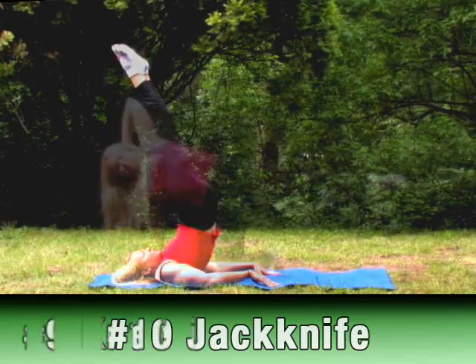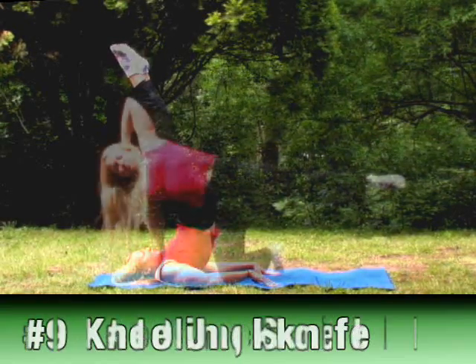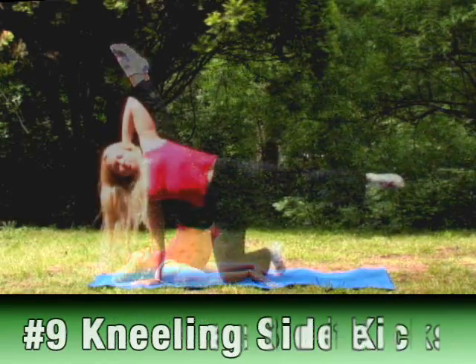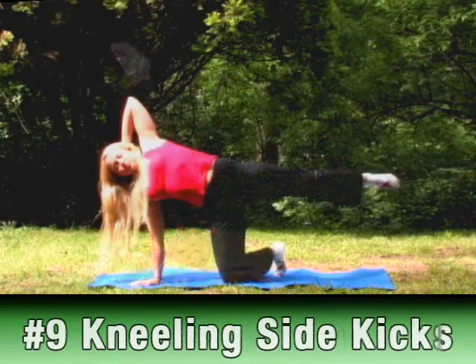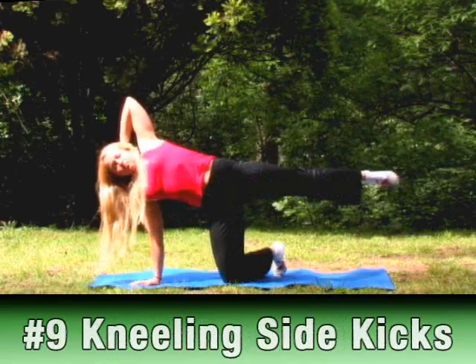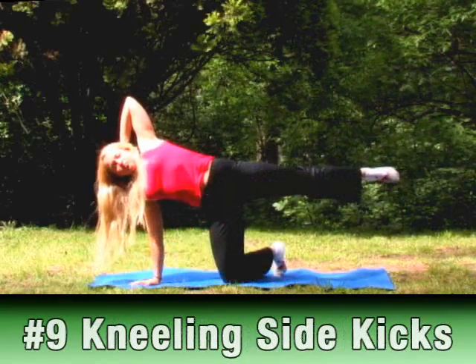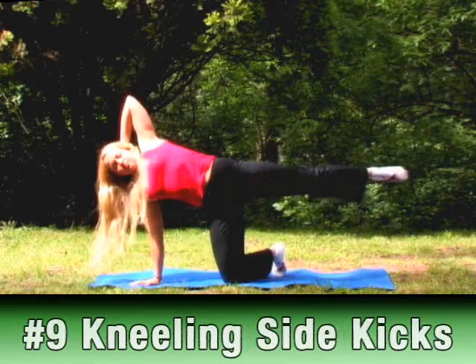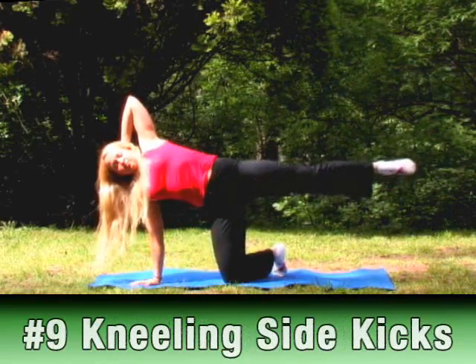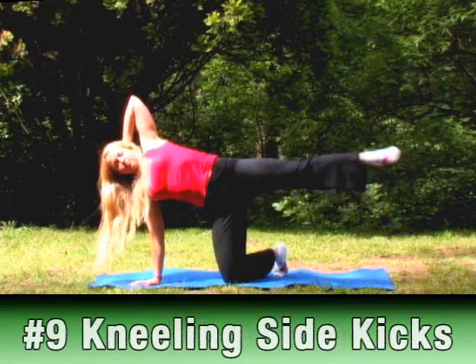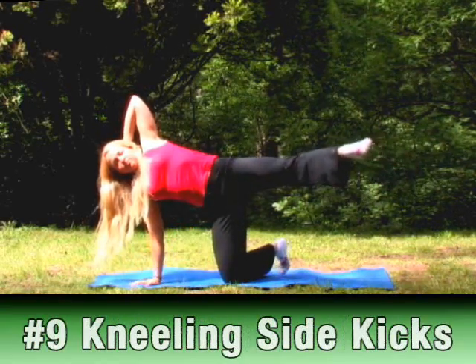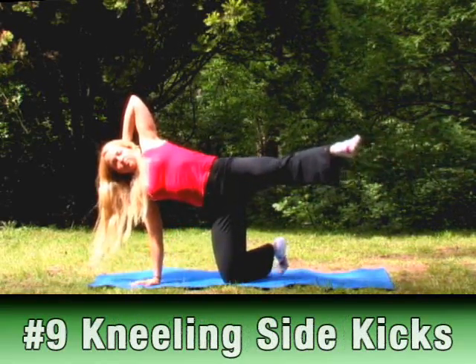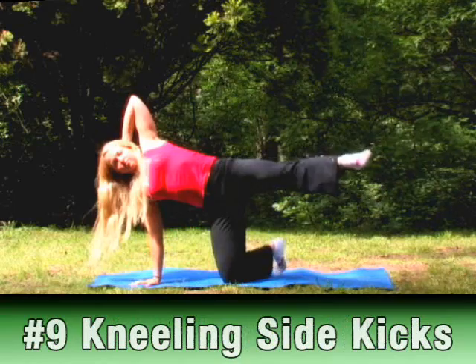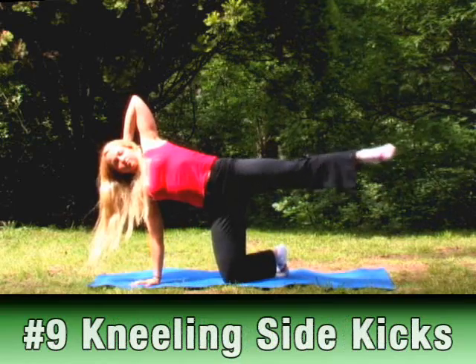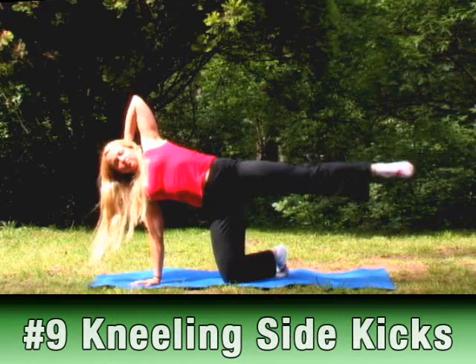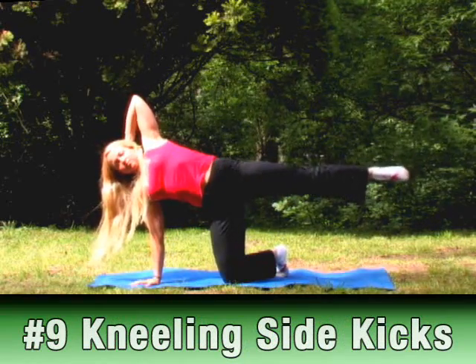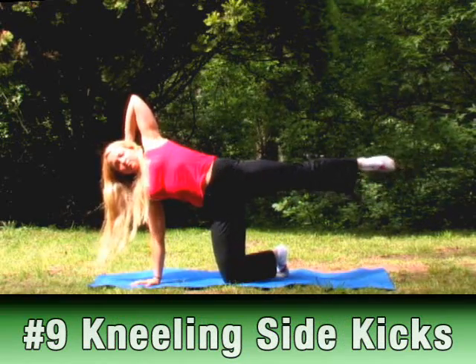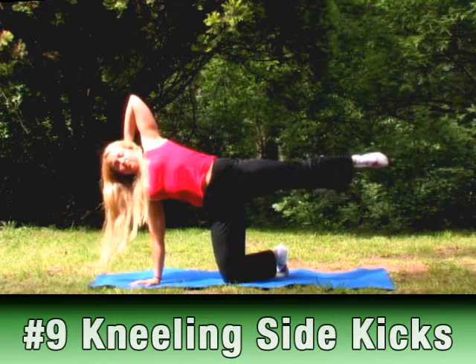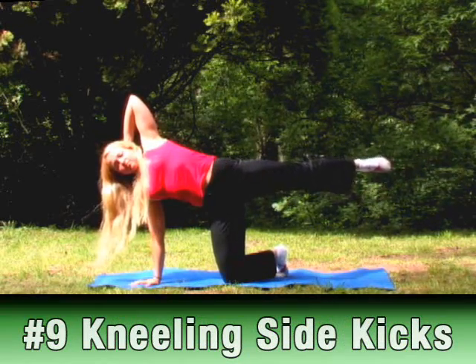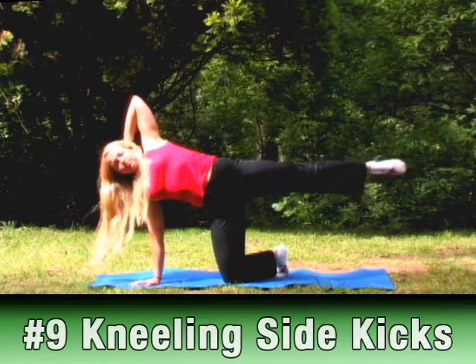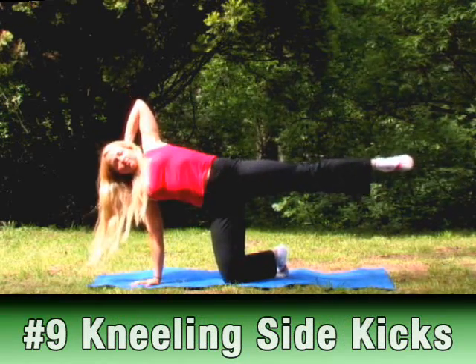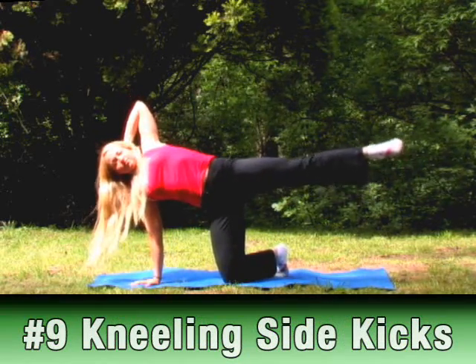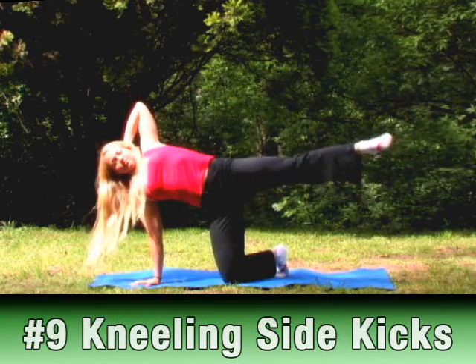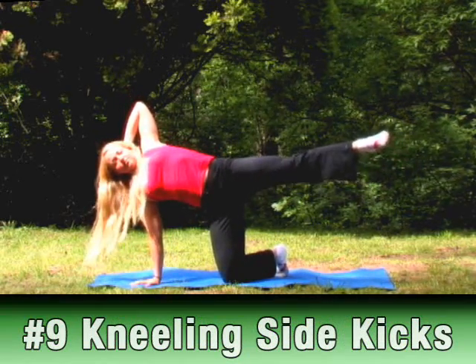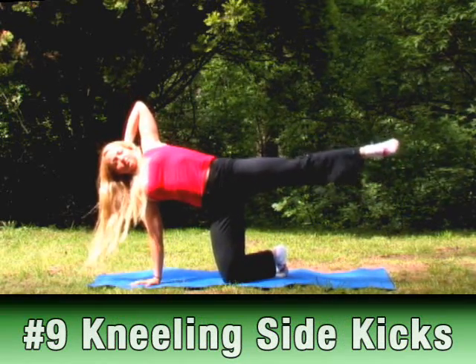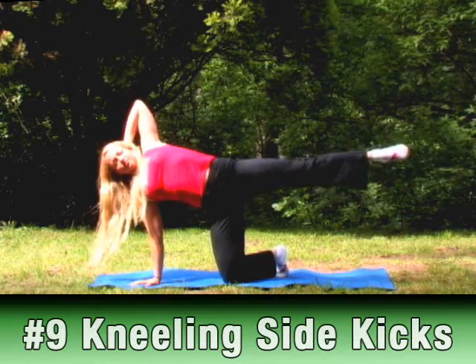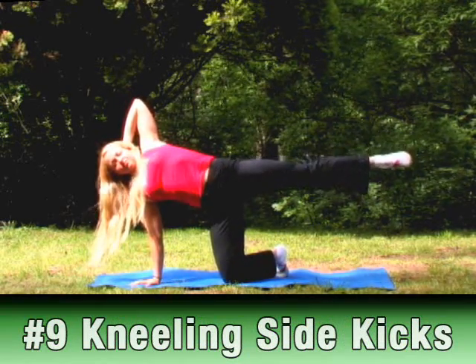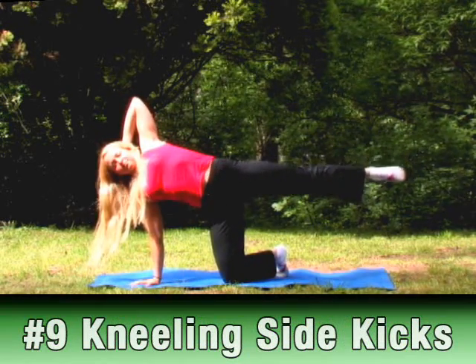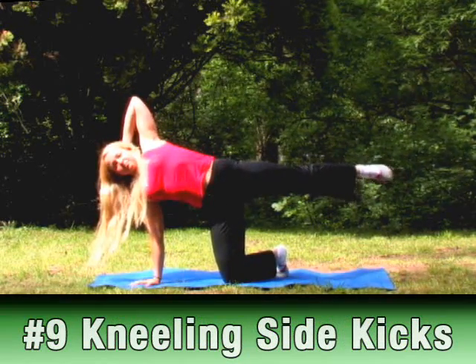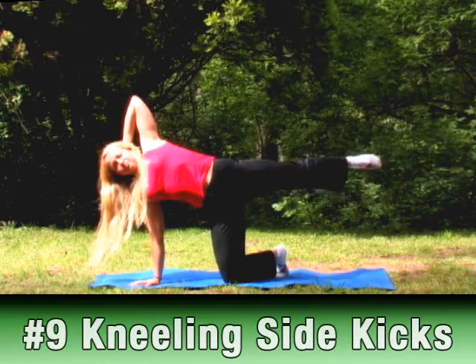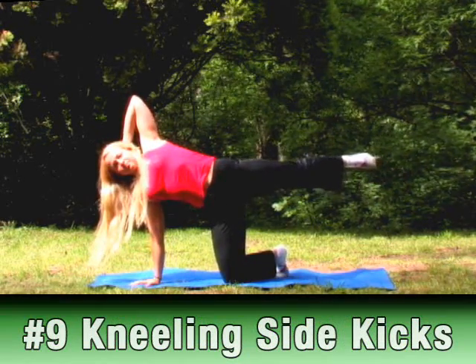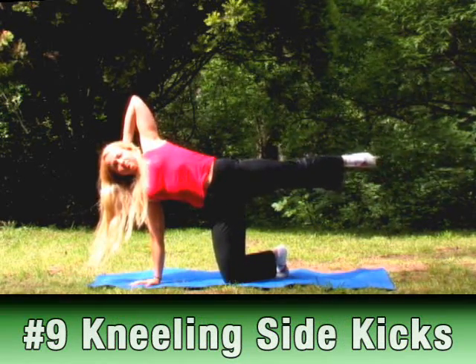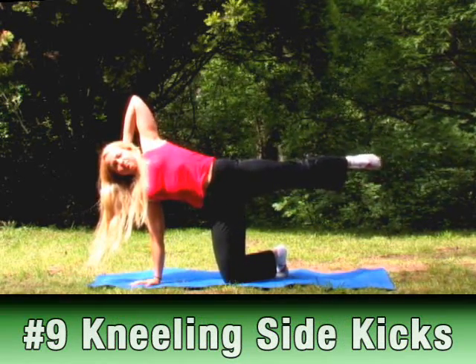Number 9: Kneeling Sidekicks. Tone your legs and abs as you perform this move slowly.